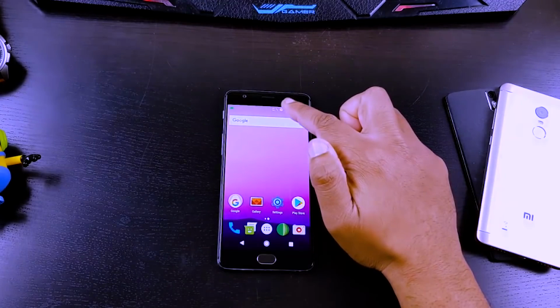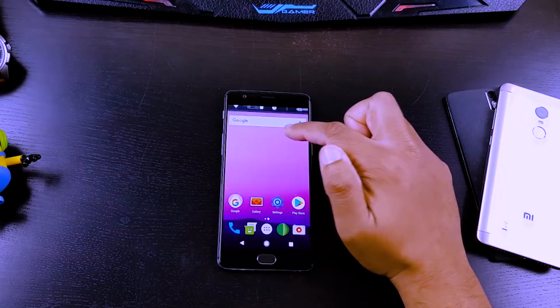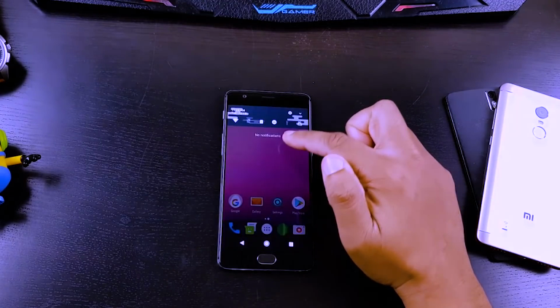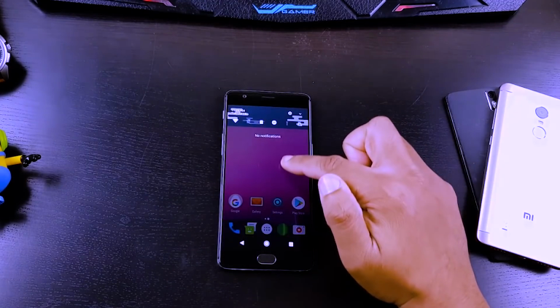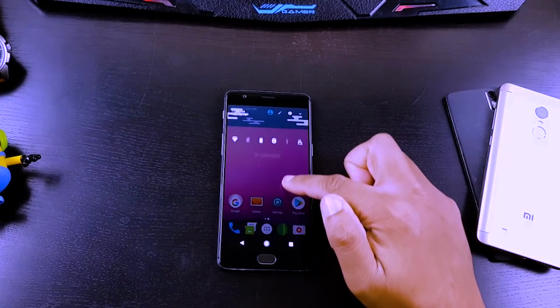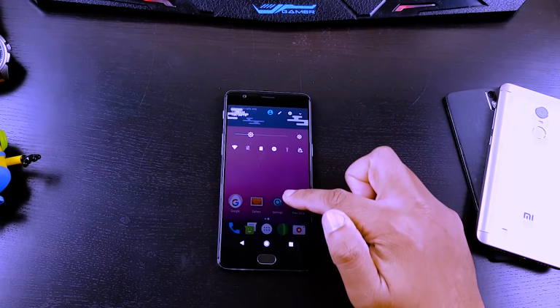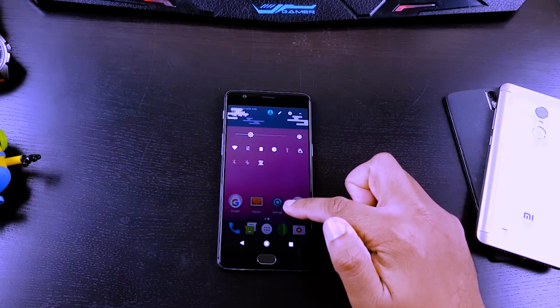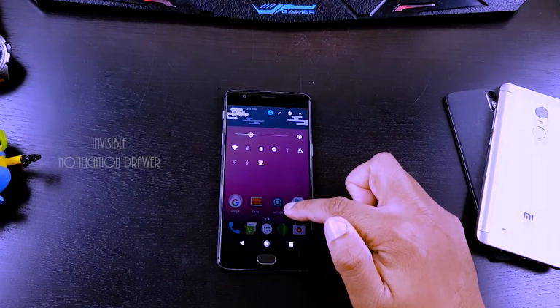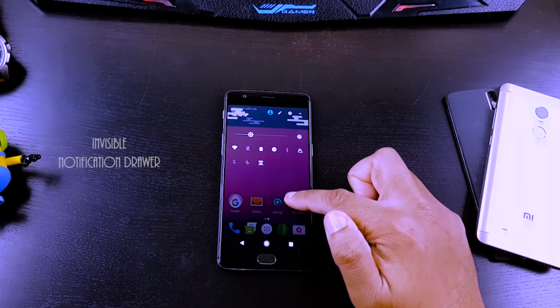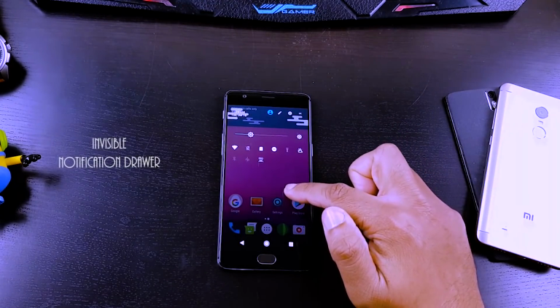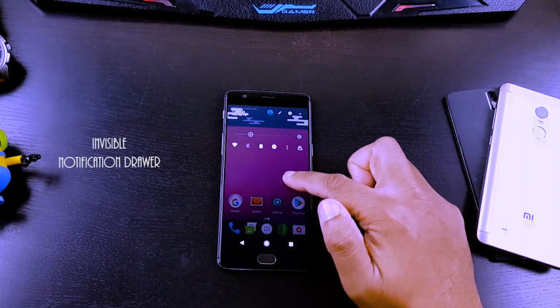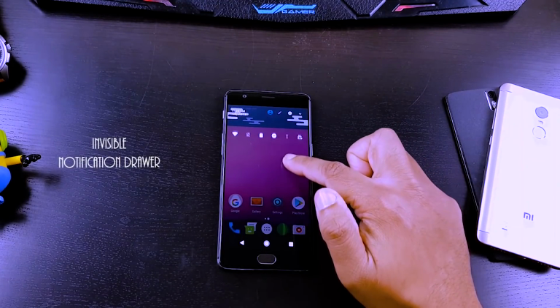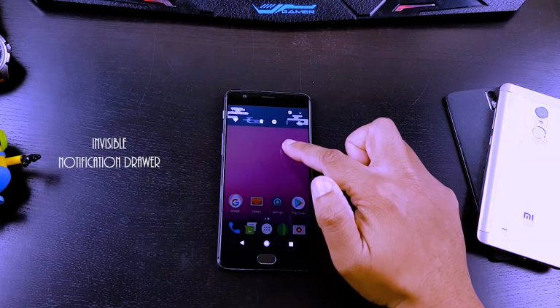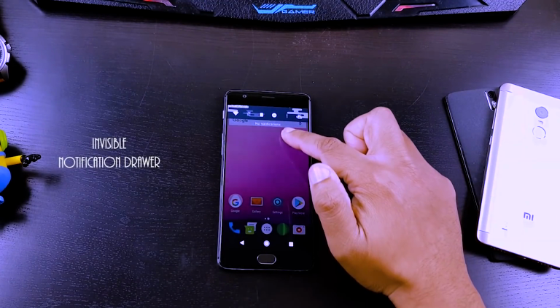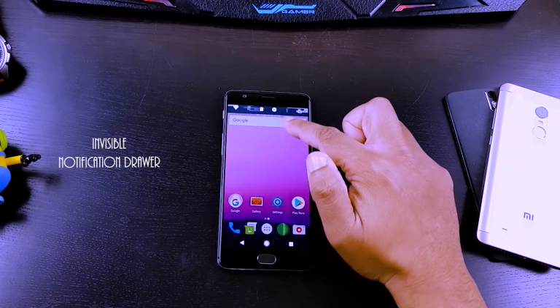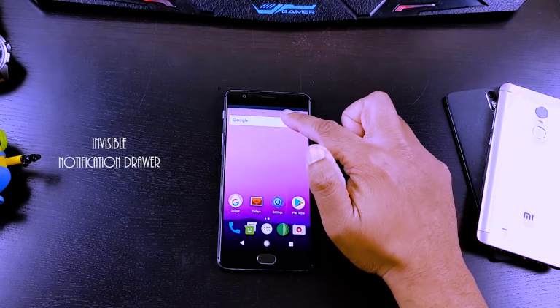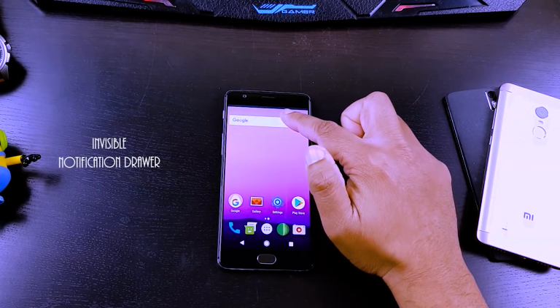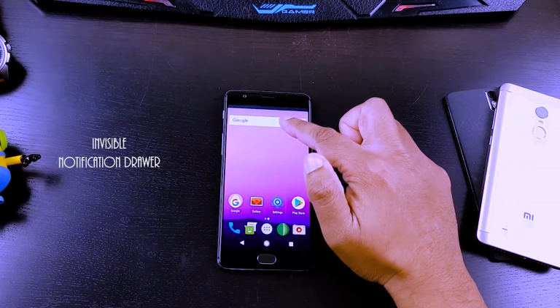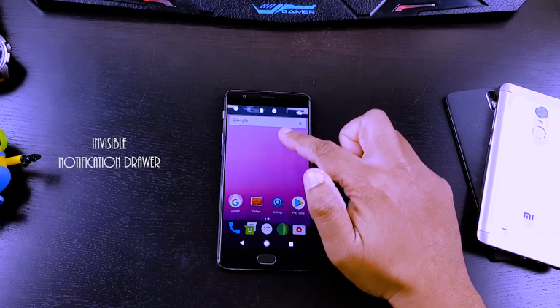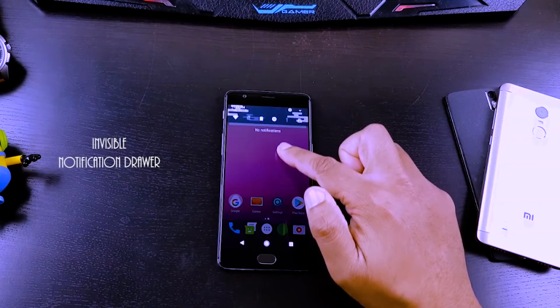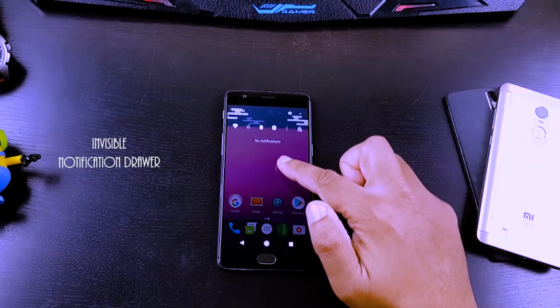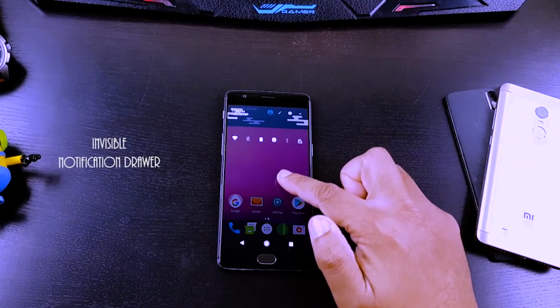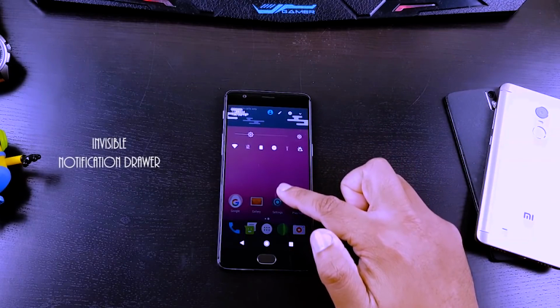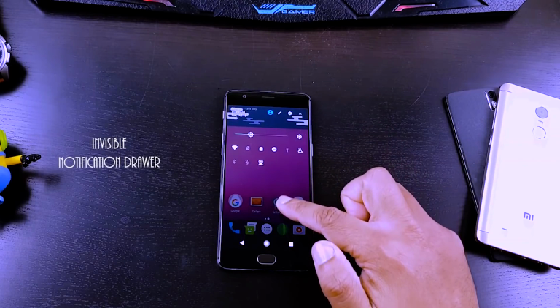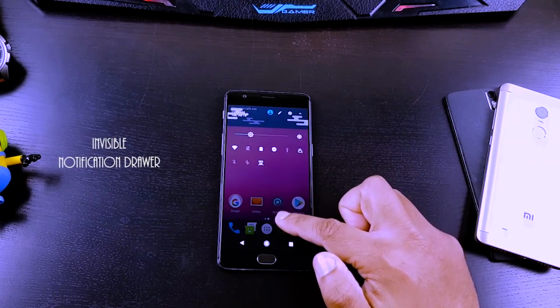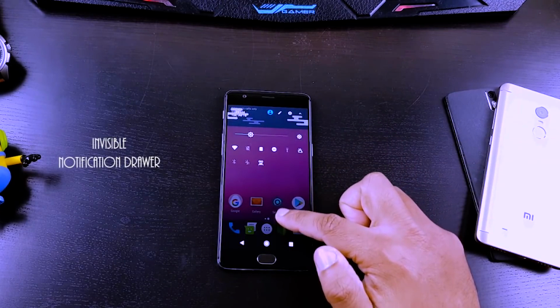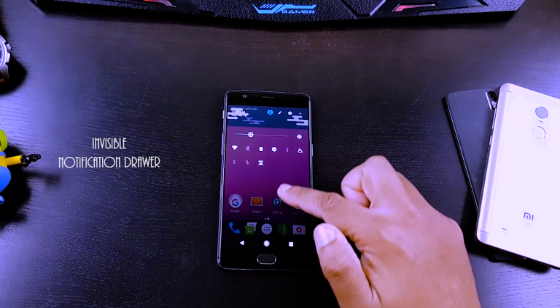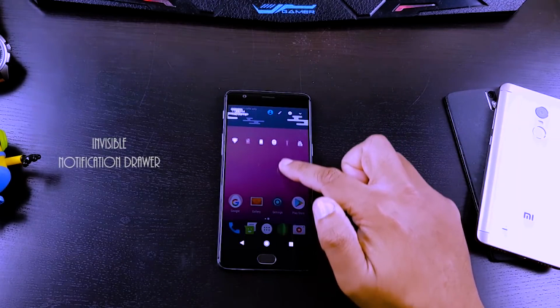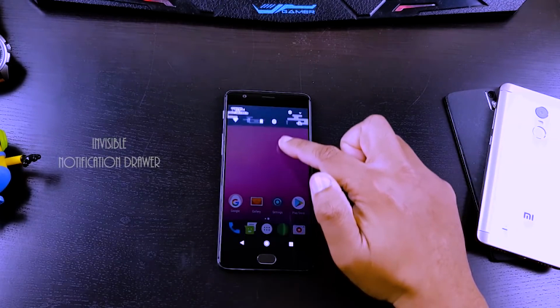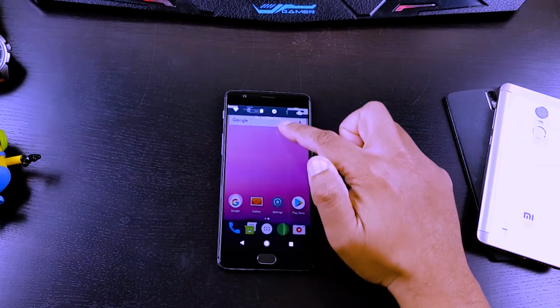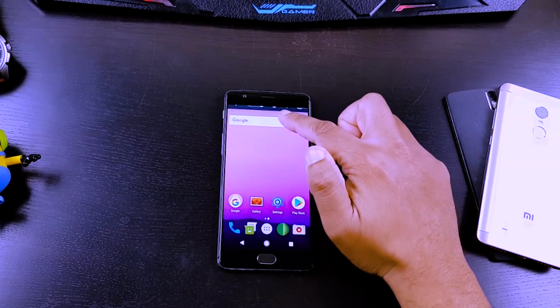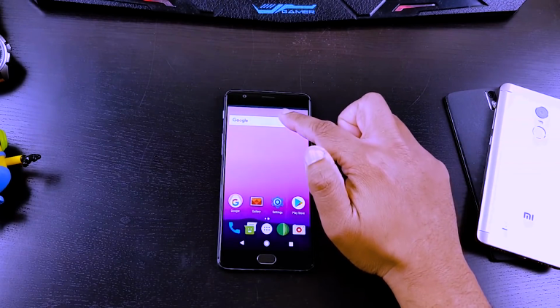Awesome transparent features, Substratum theme engine support, and a built-in OTA system put this ROM at number 2.